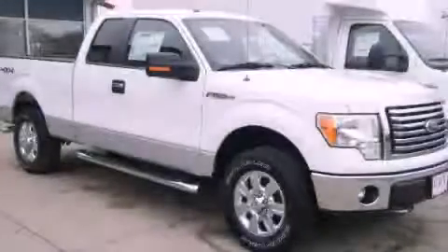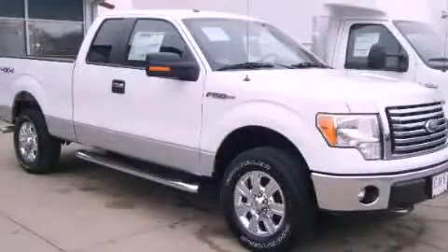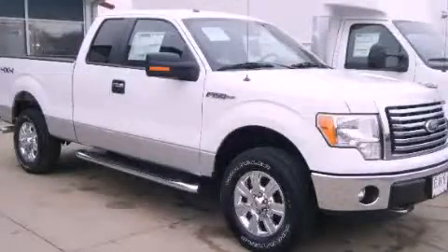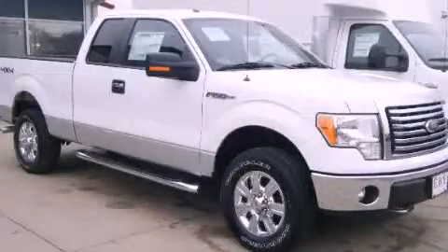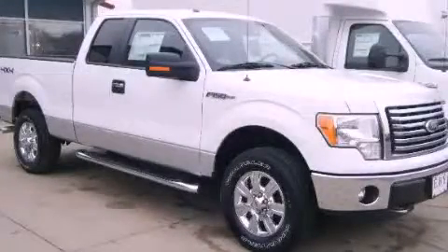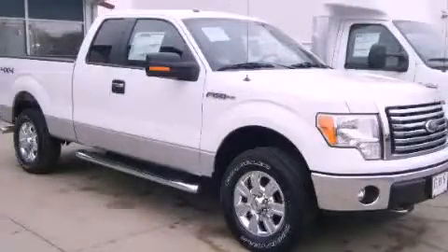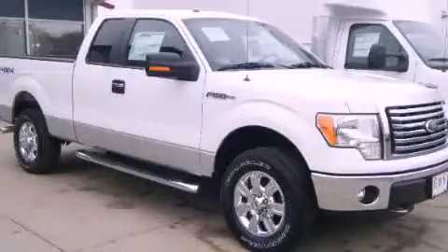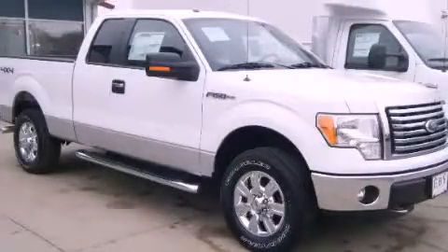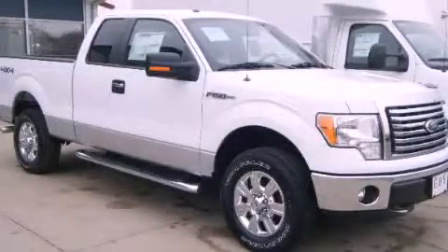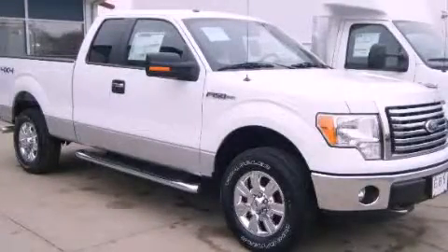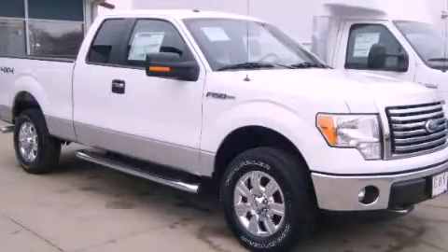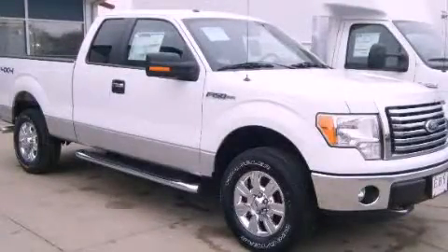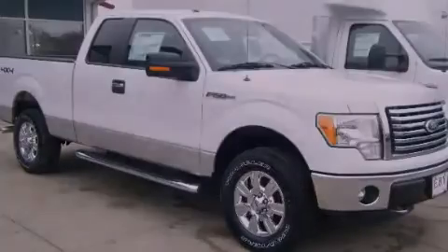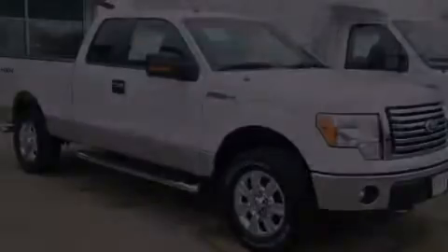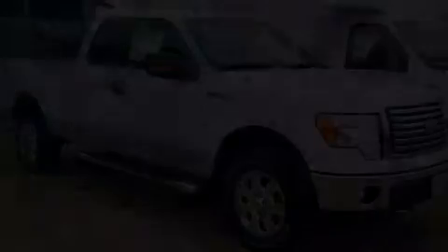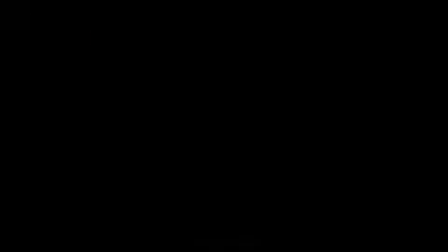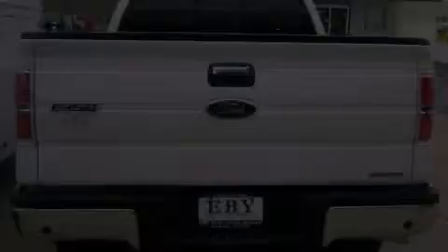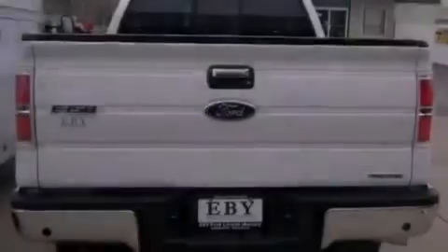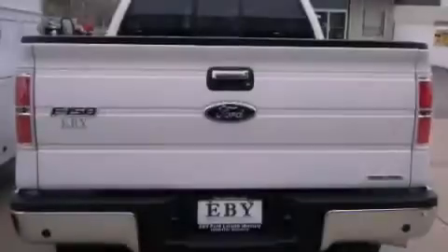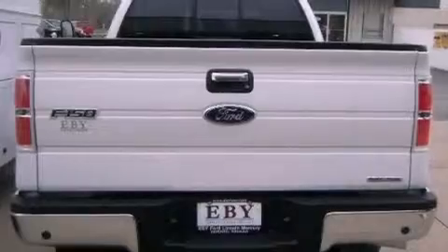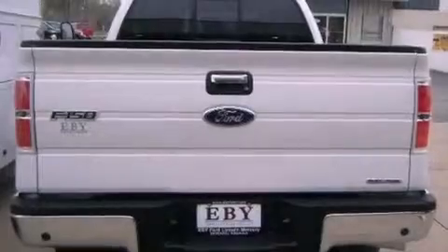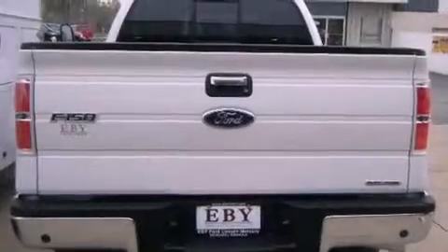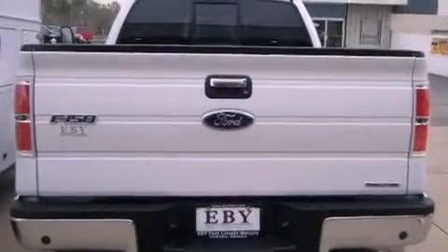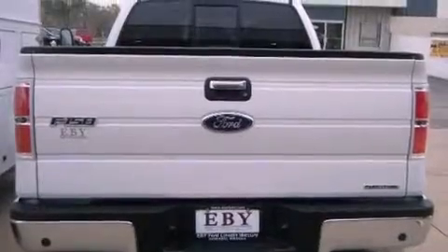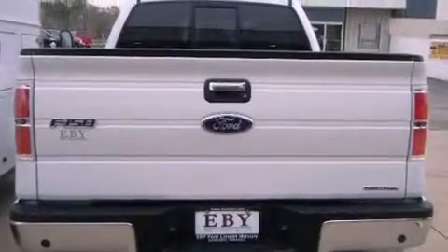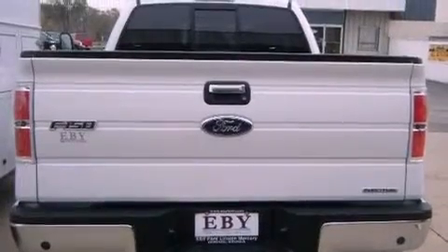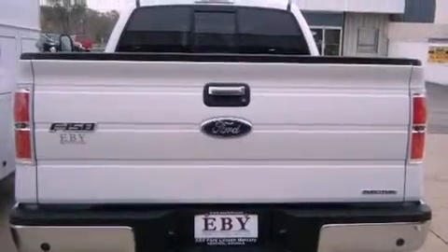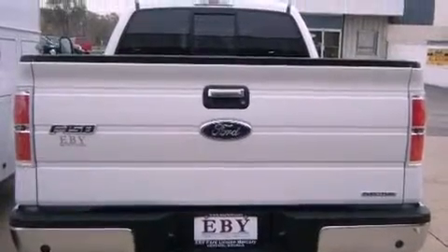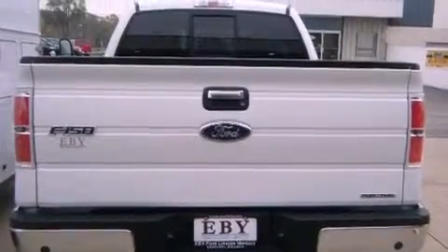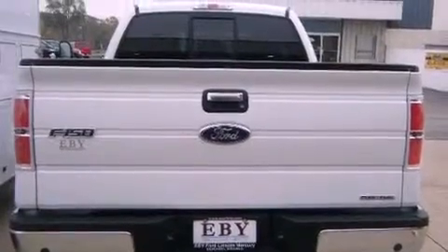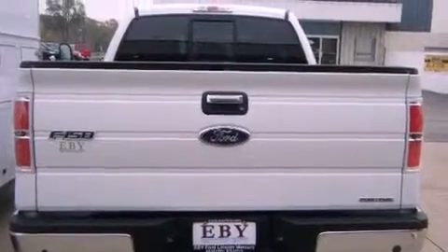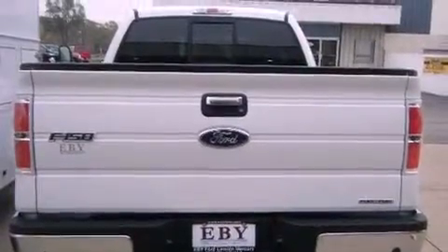This is a 2011 Ford F-150. Whether hauling, commuting, or towing, this truck is the right one for you.